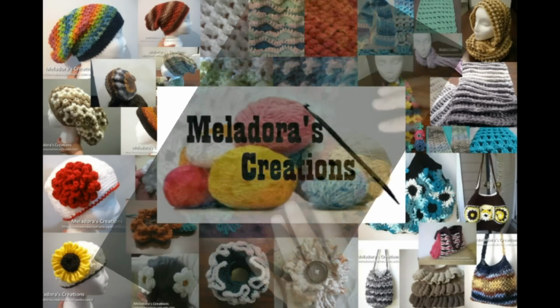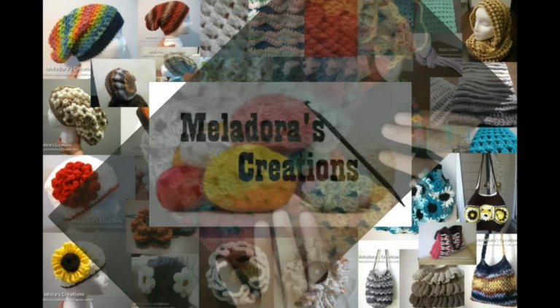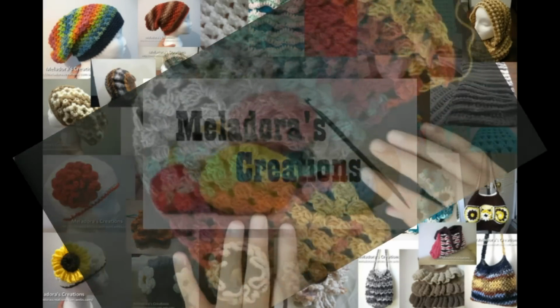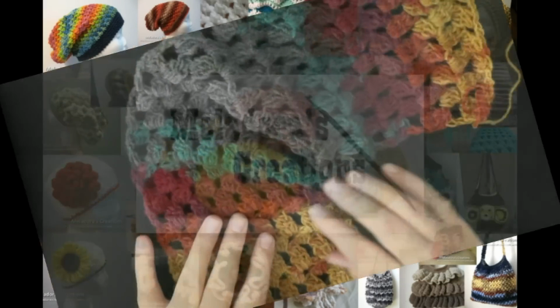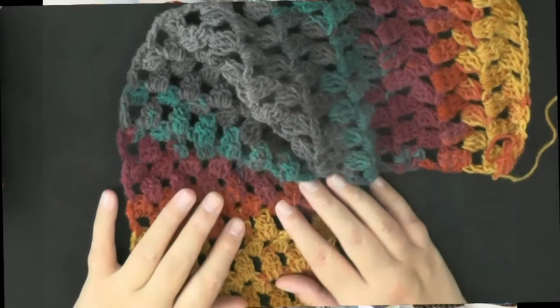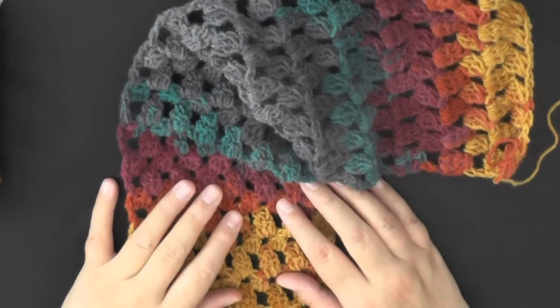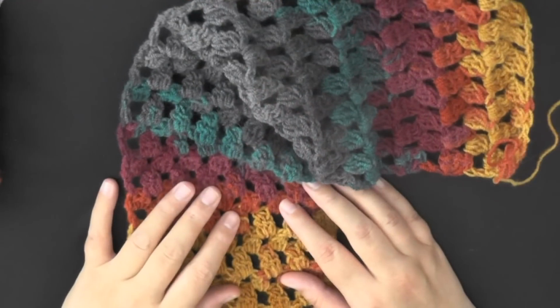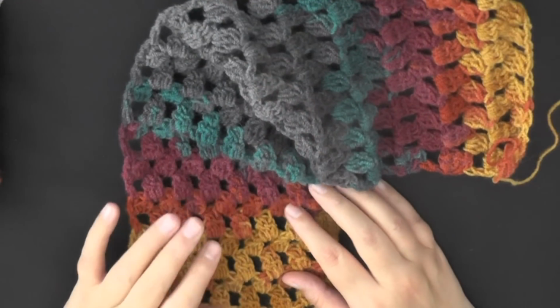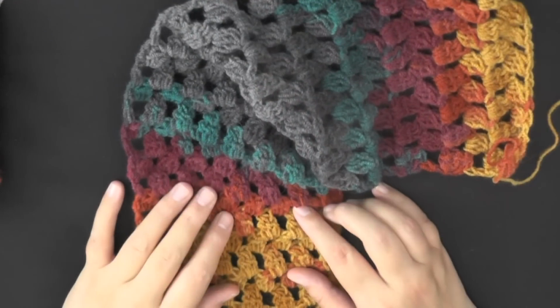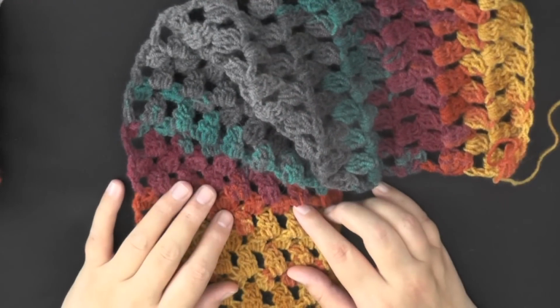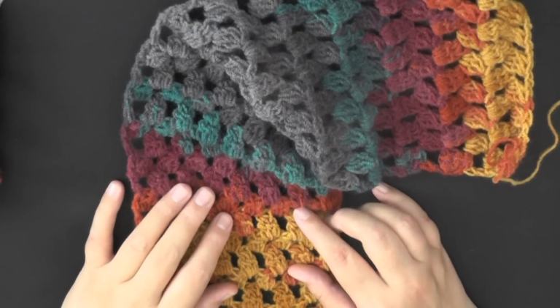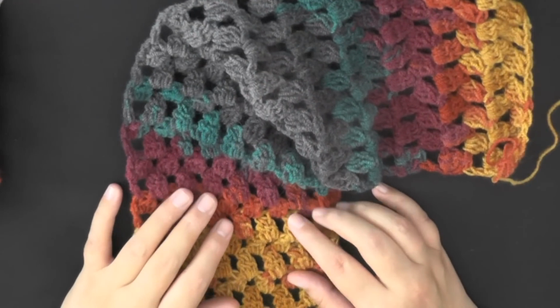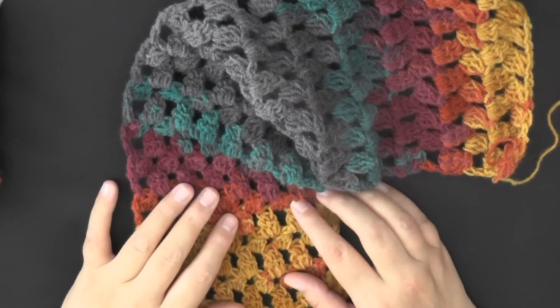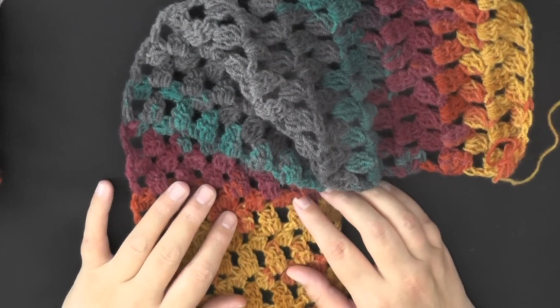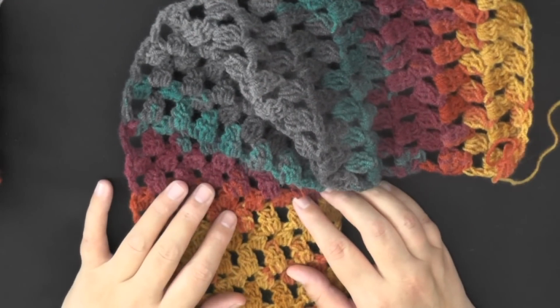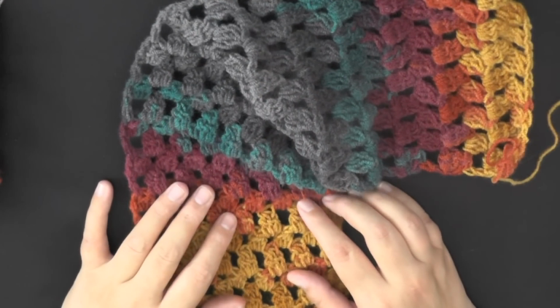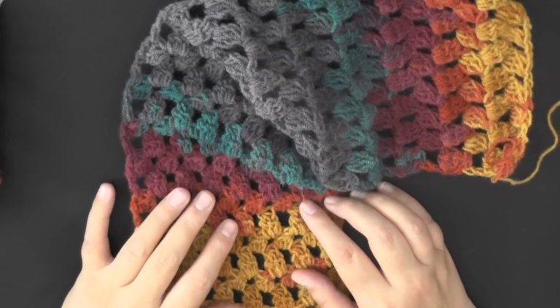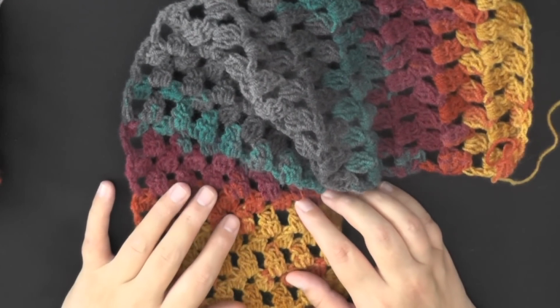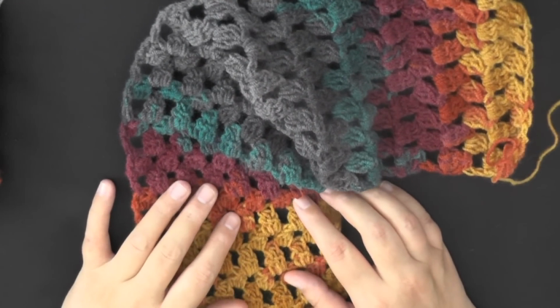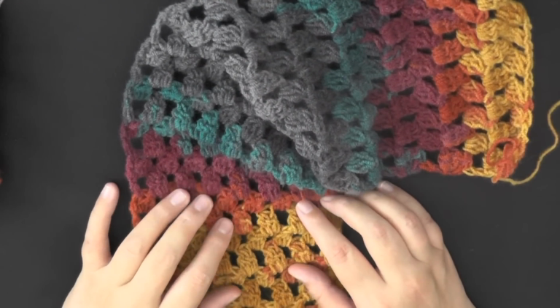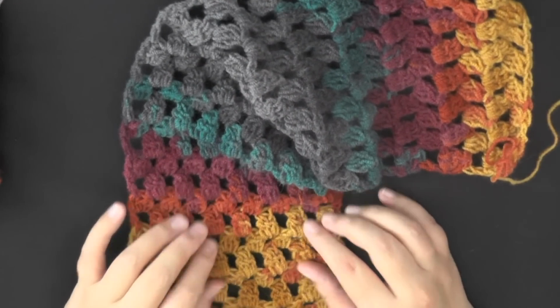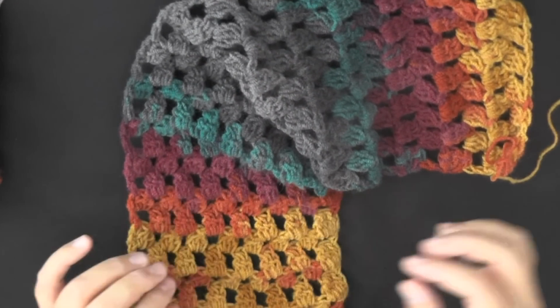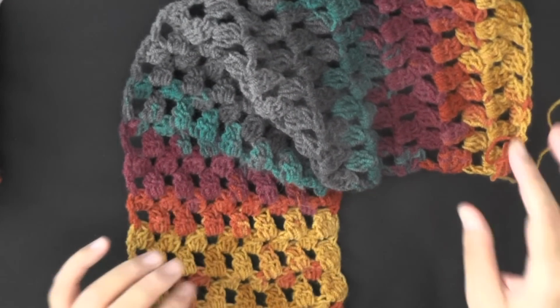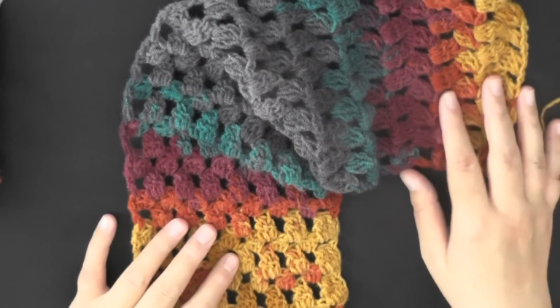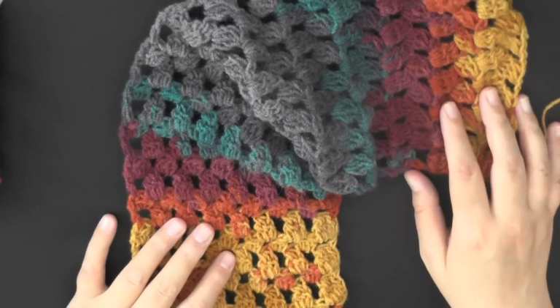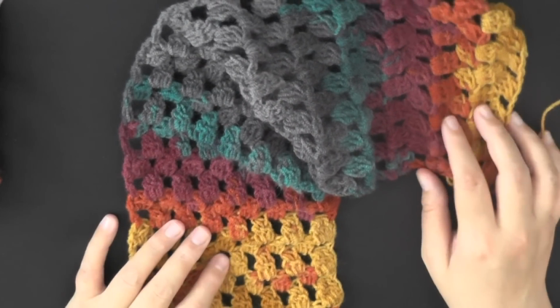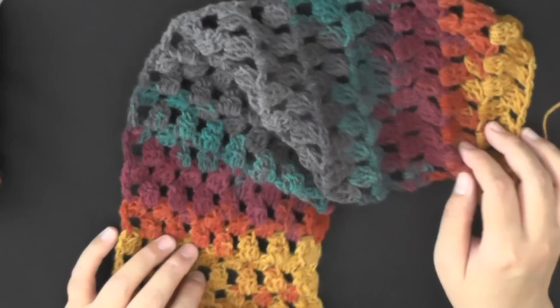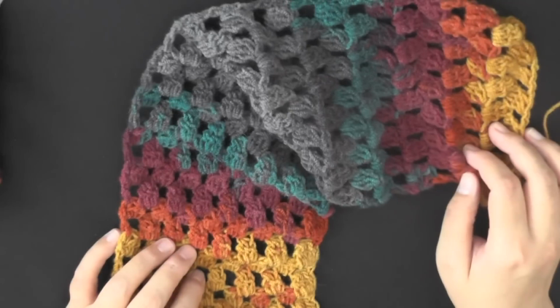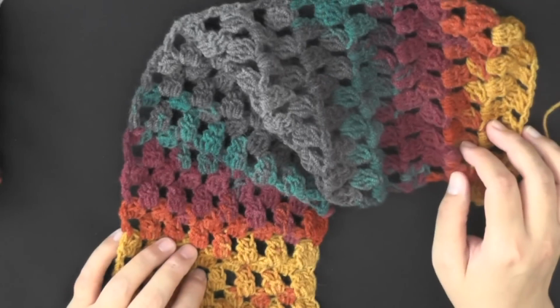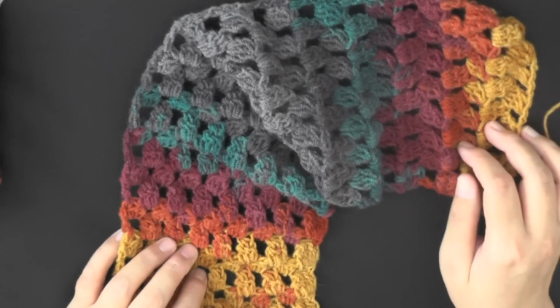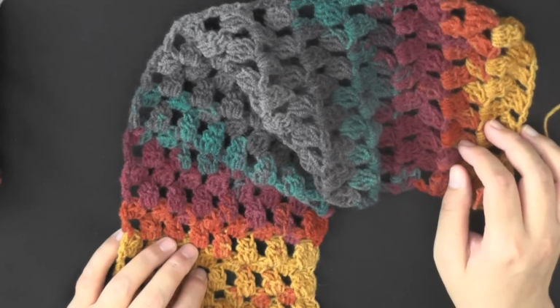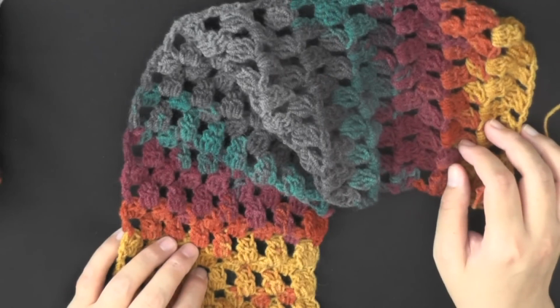Hi guys, this is going to be the tutorial that's going to show you how to make this Granny Tiers Scarf.